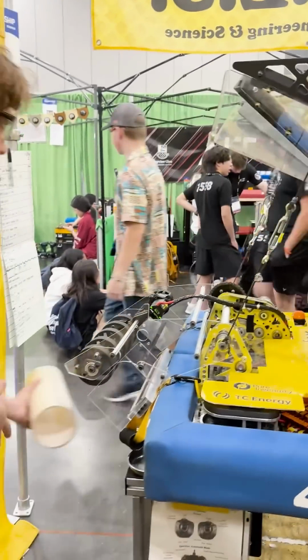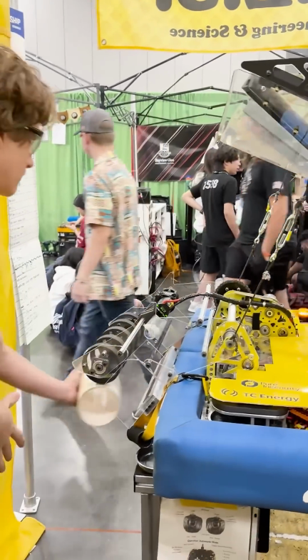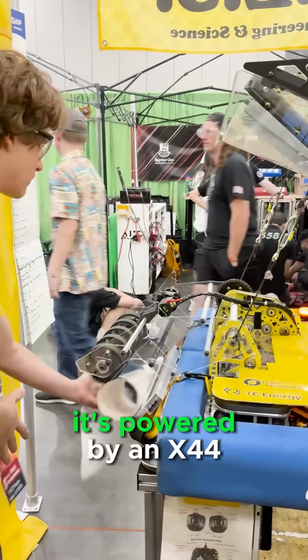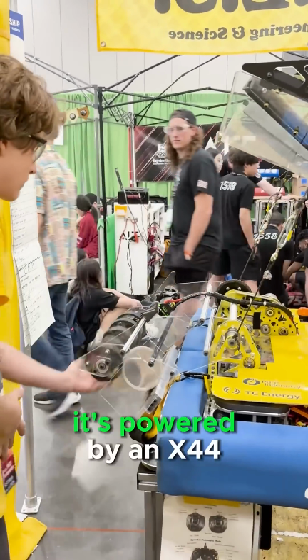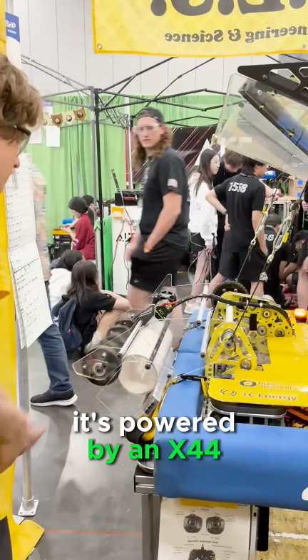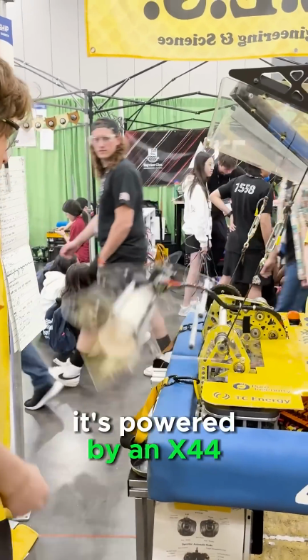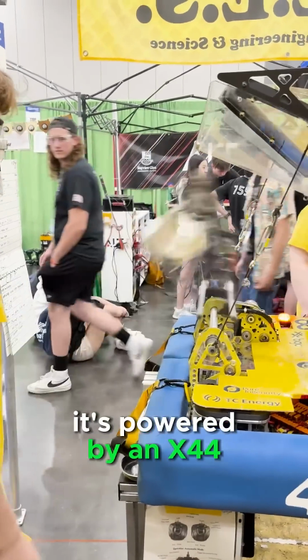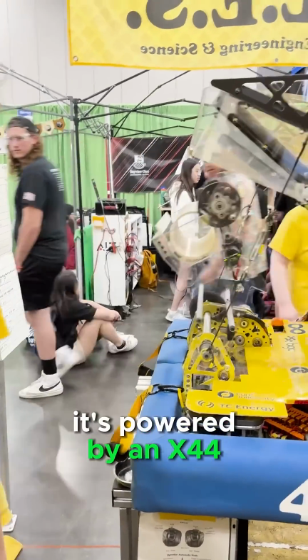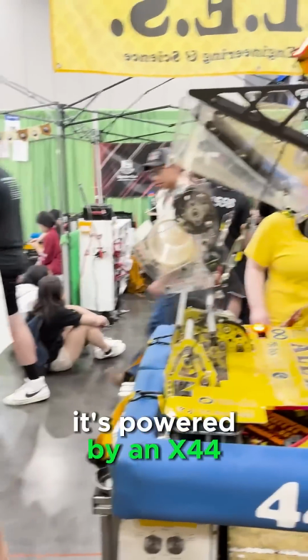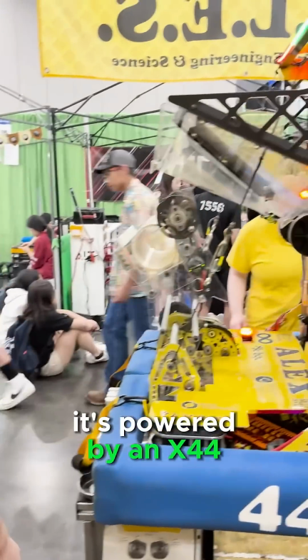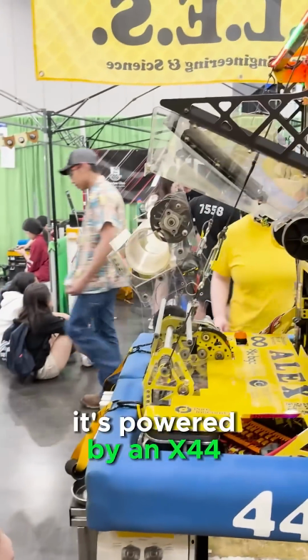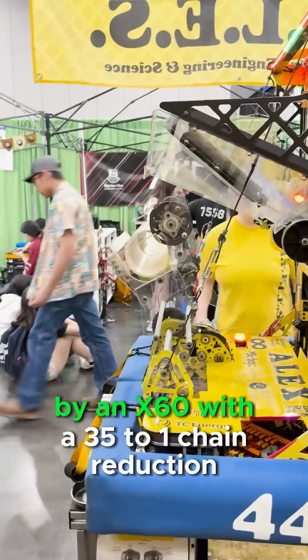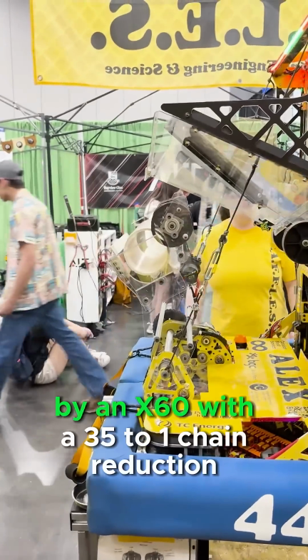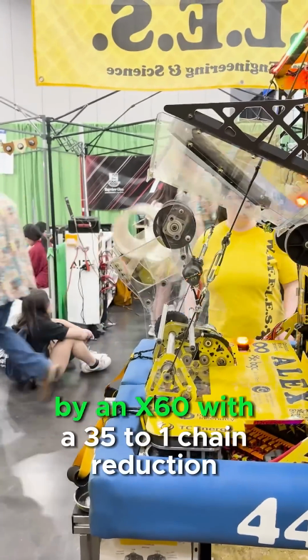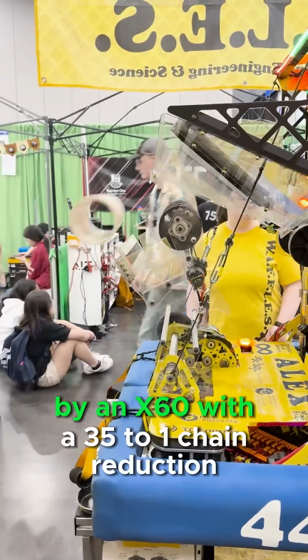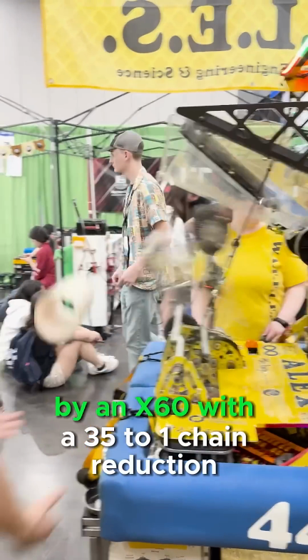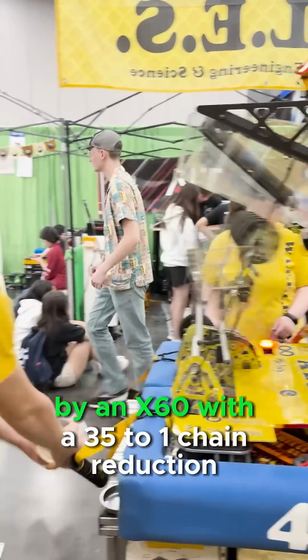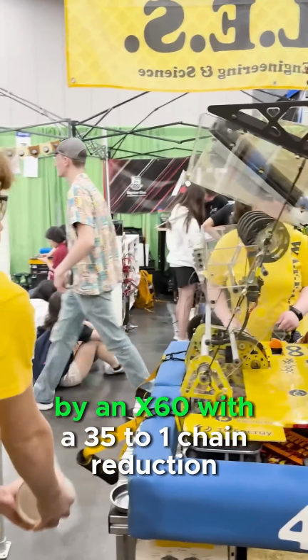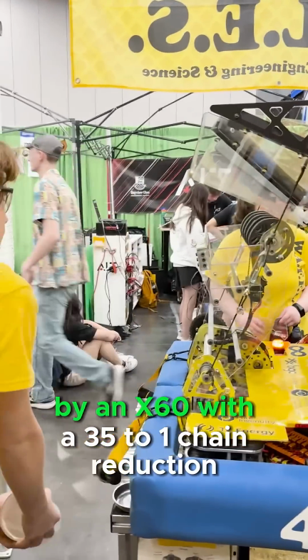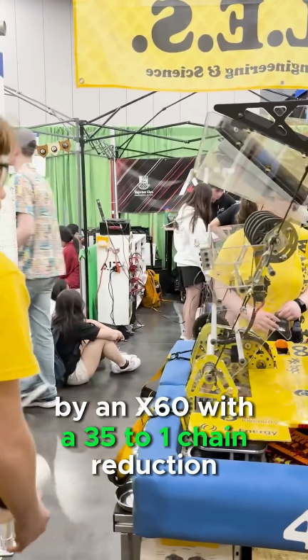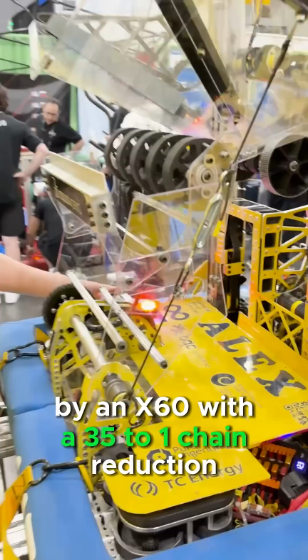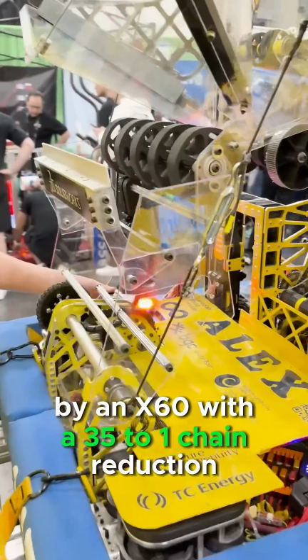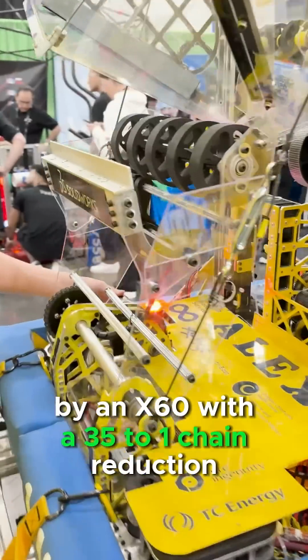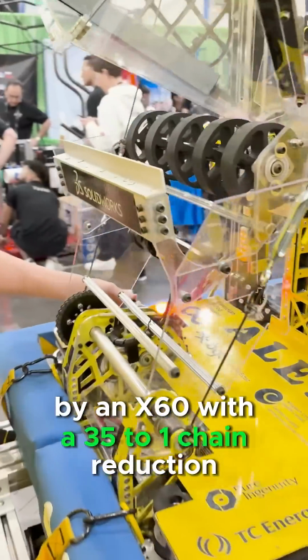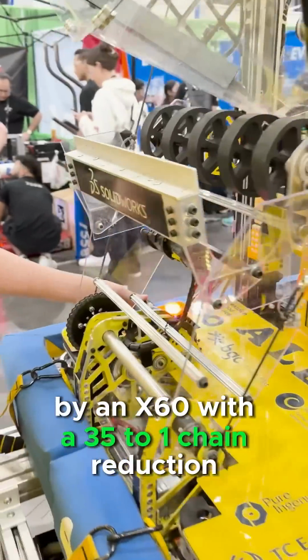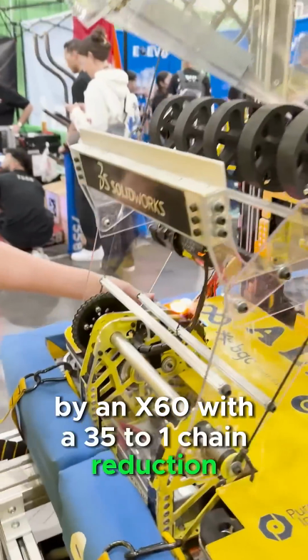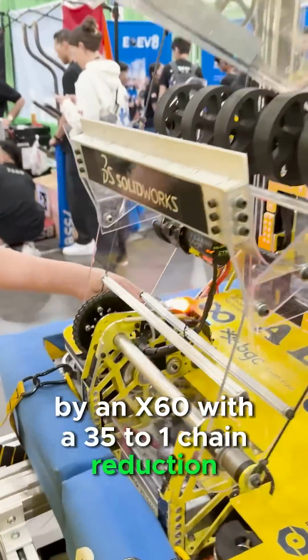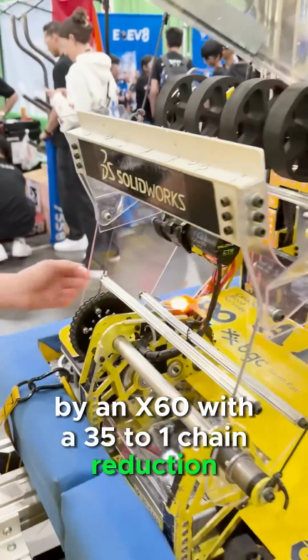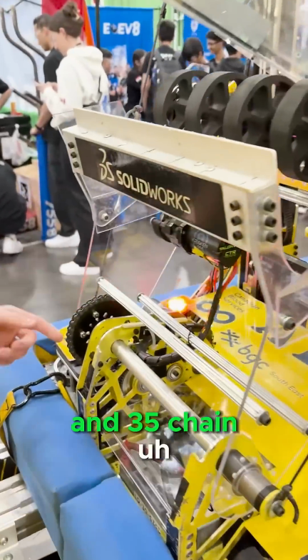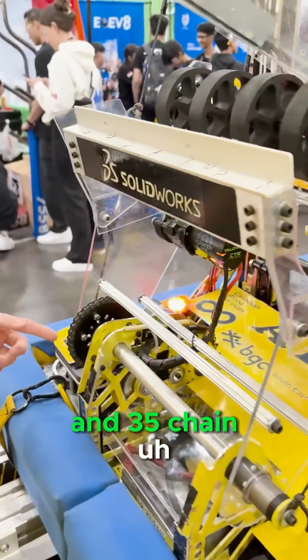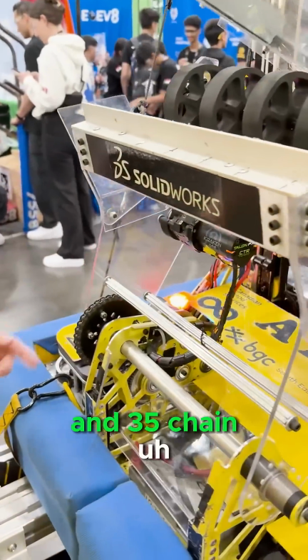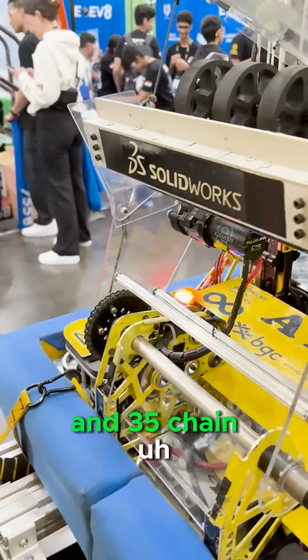It's powered by an X60 with a 35 to 1 chain reduction and 35 chain.